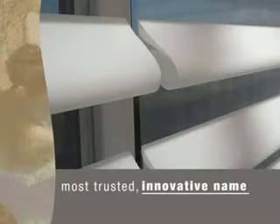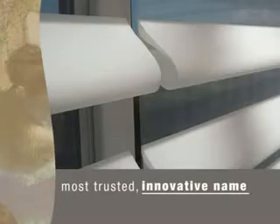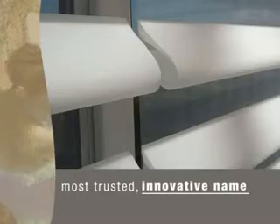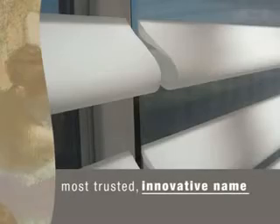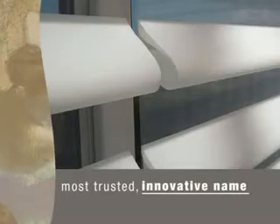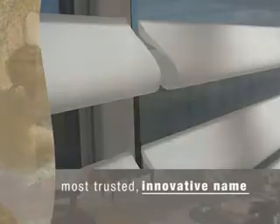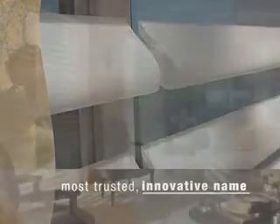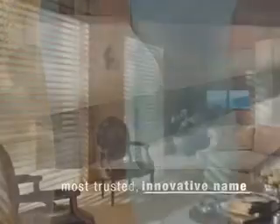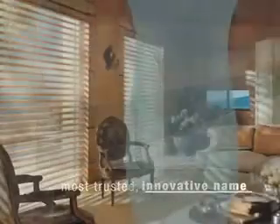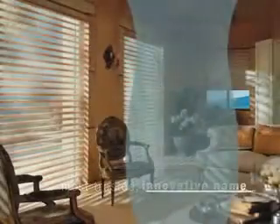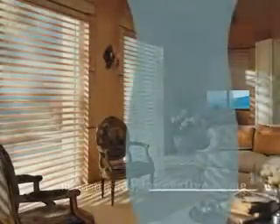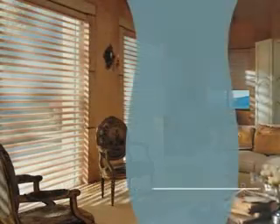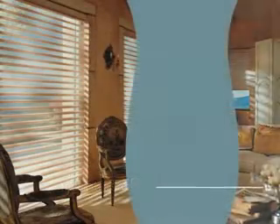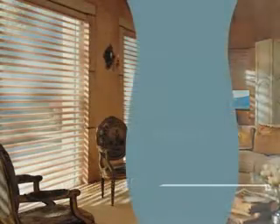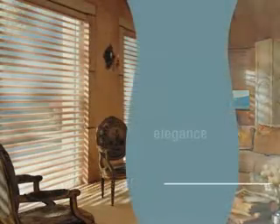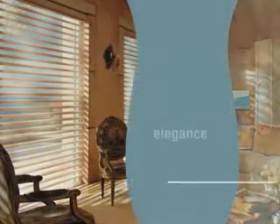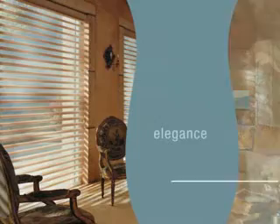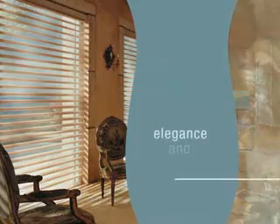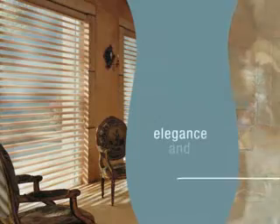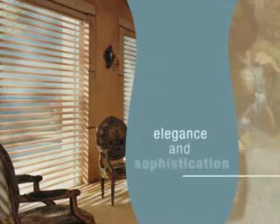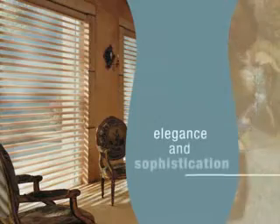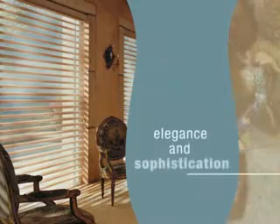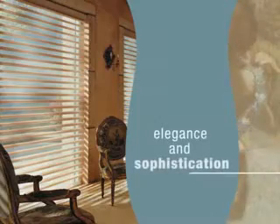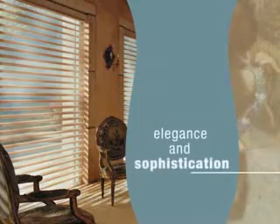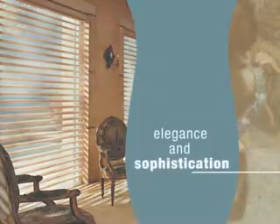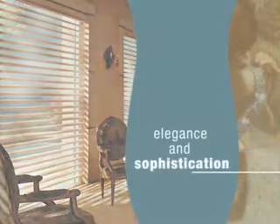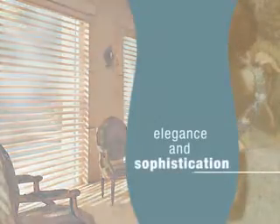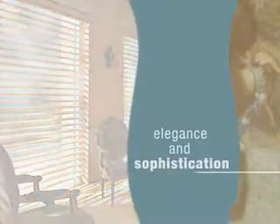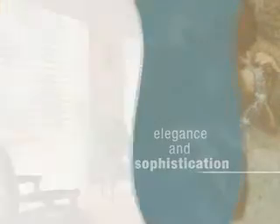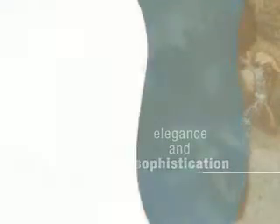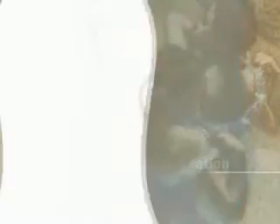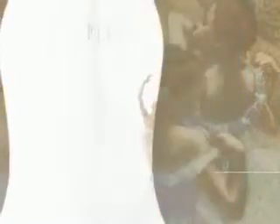Built with the legendary dependability and styling that have made Hunter Douglas the most trusted, innovative name in window fashions, Pirouette window shadings redefine elegance and sophistication.